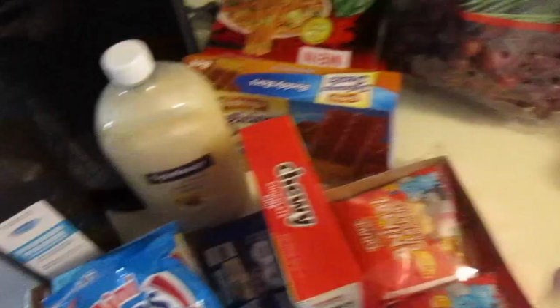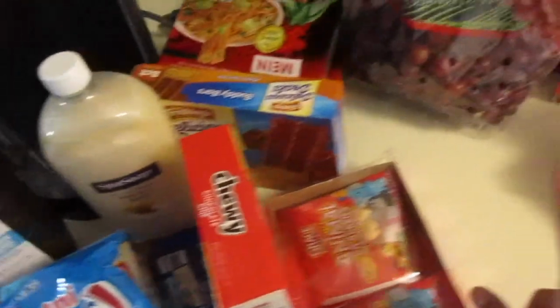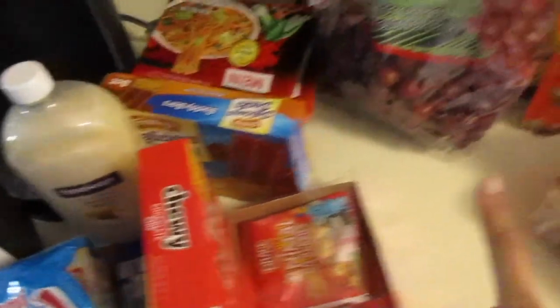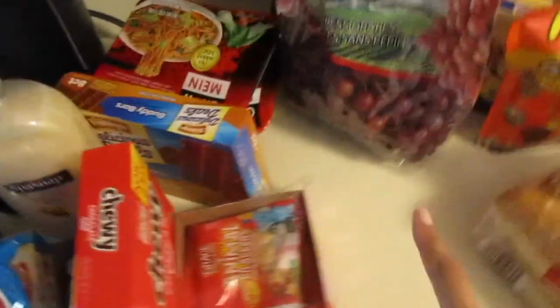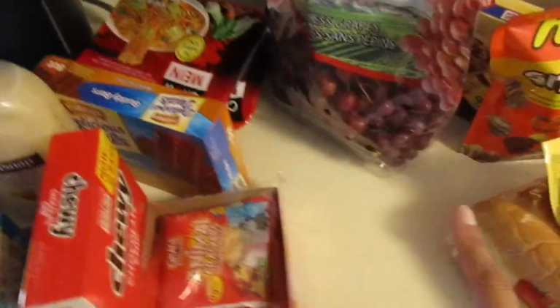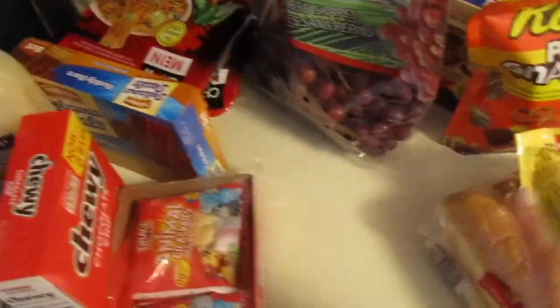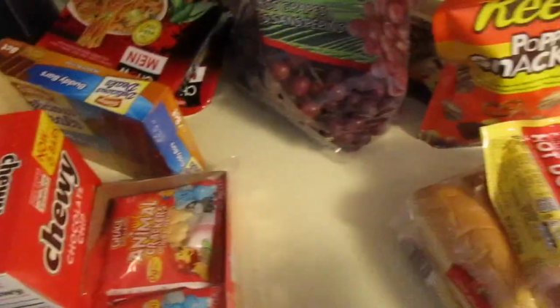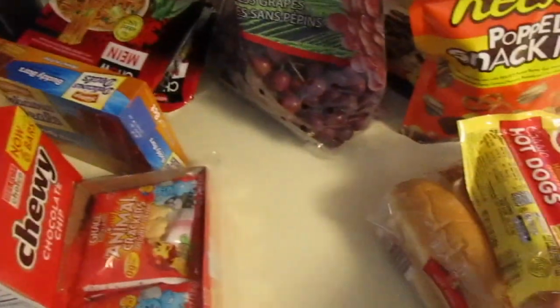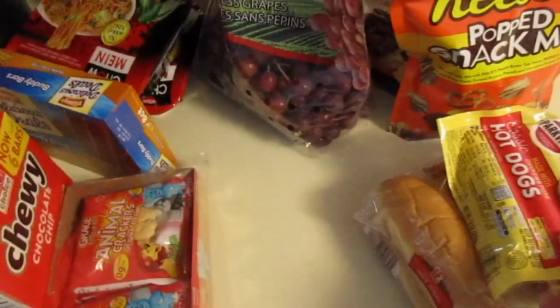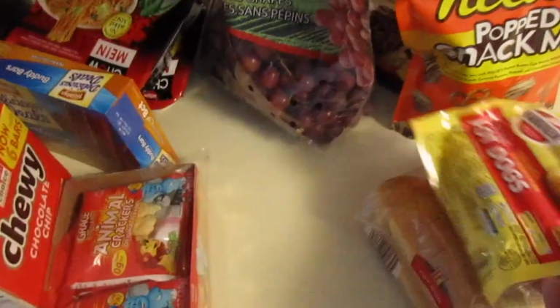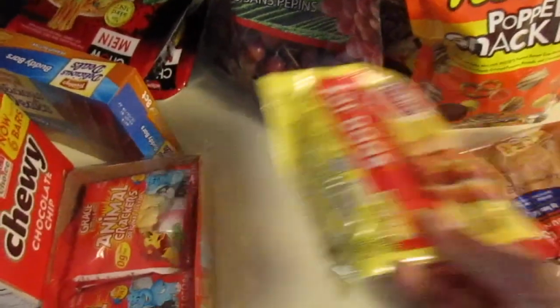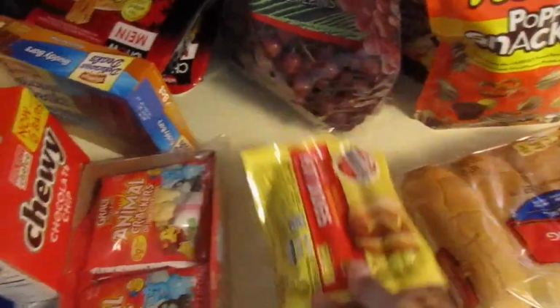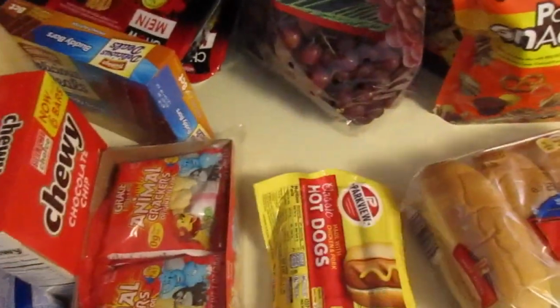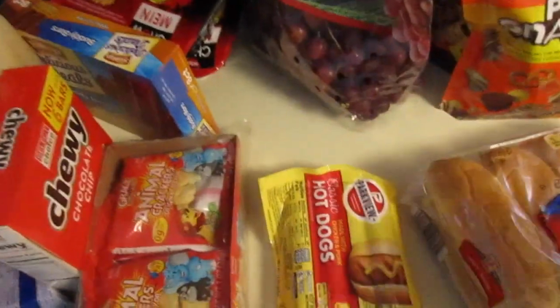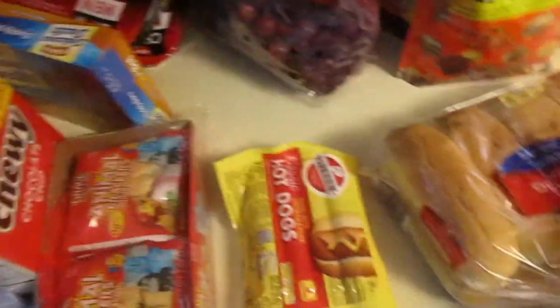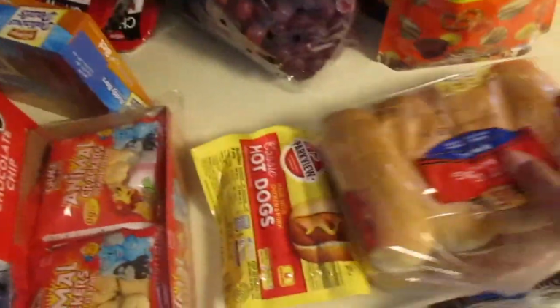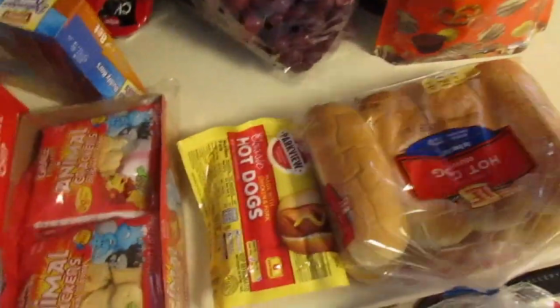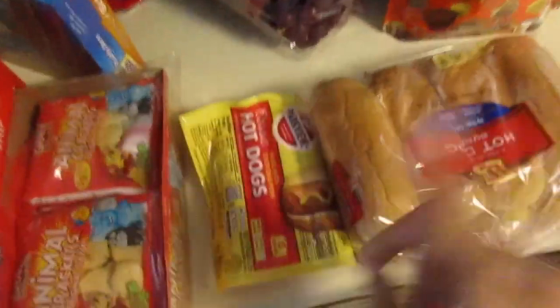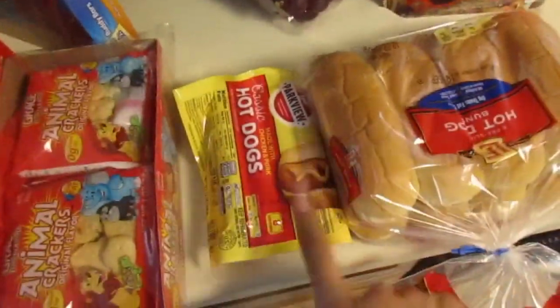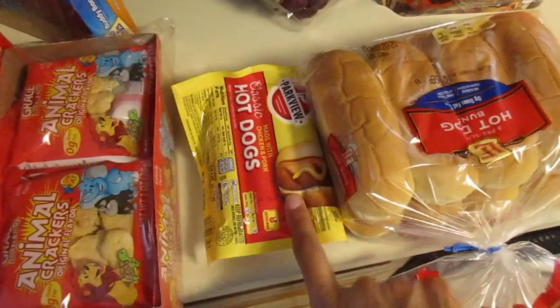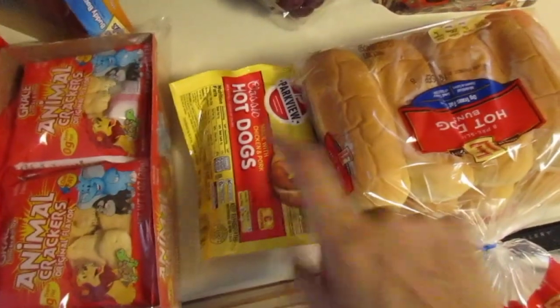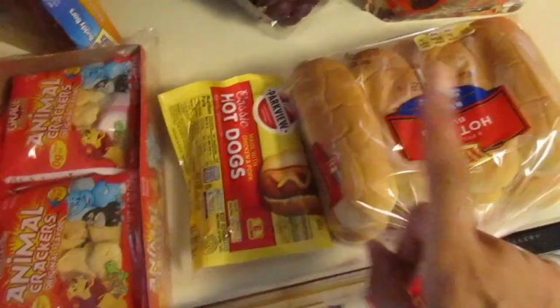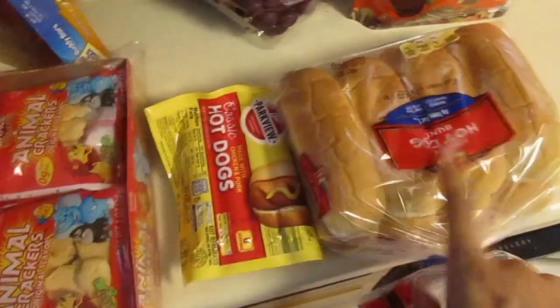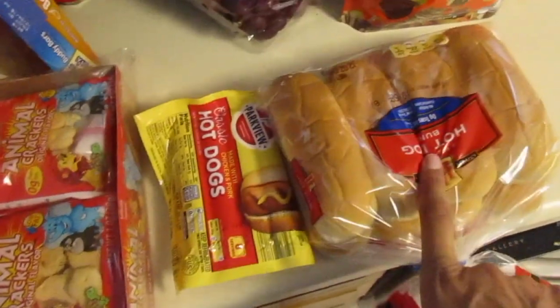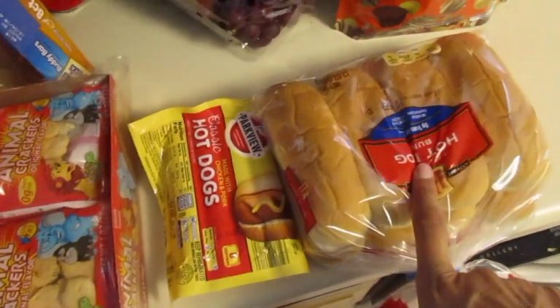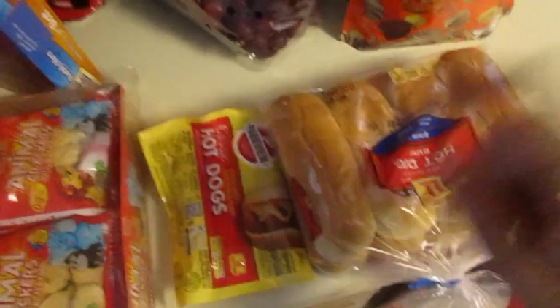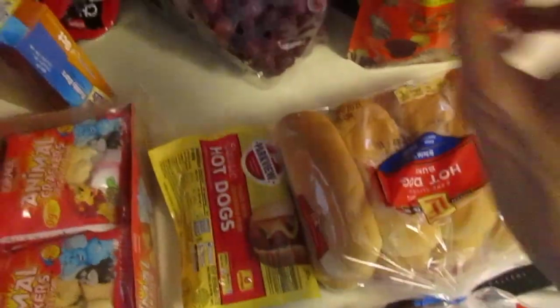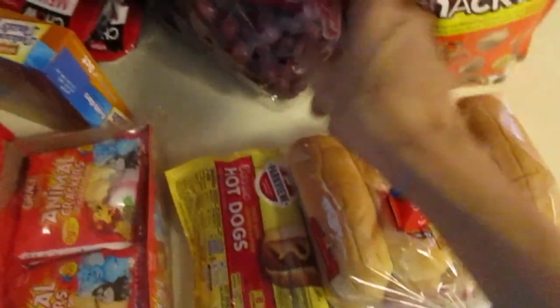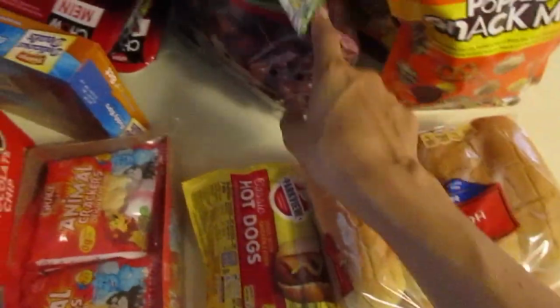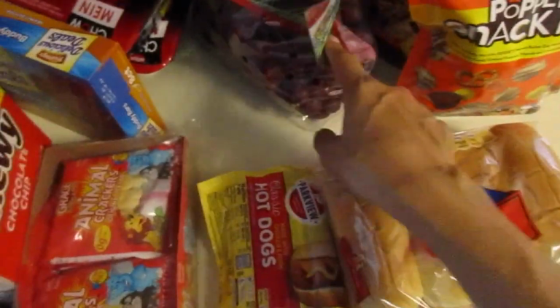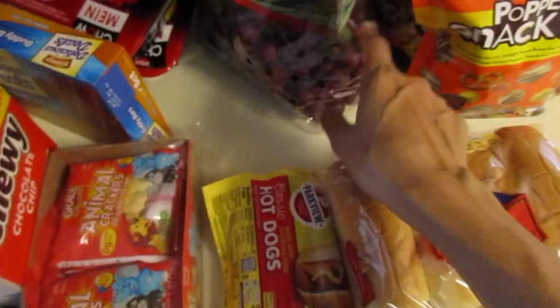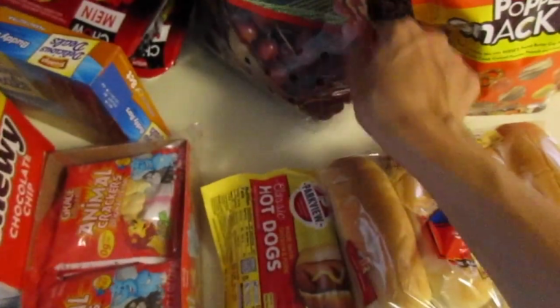Then I stopped at Aldi really quick because I just had to pick up a few things — hot dogs, hot dog buns, and some red grapes.